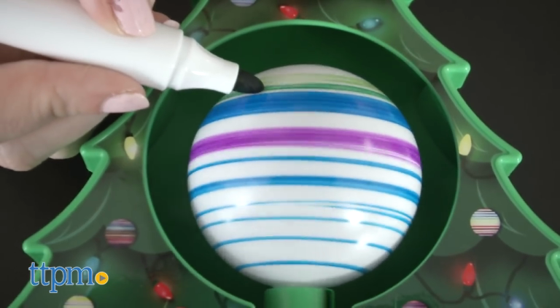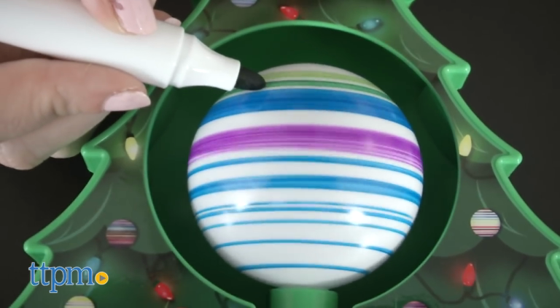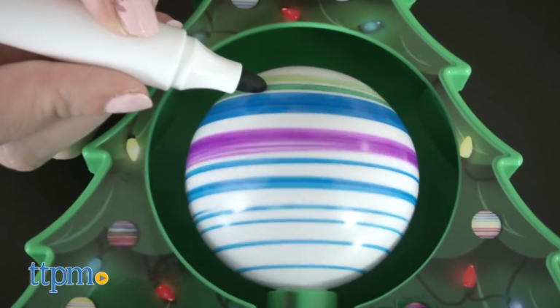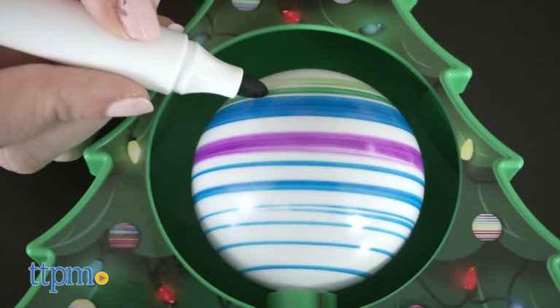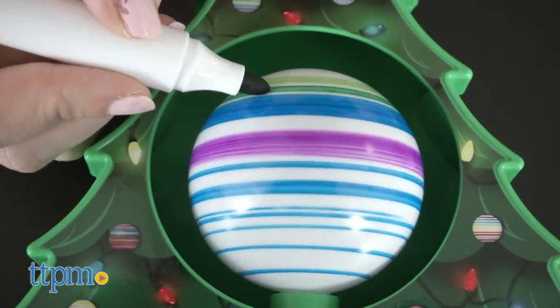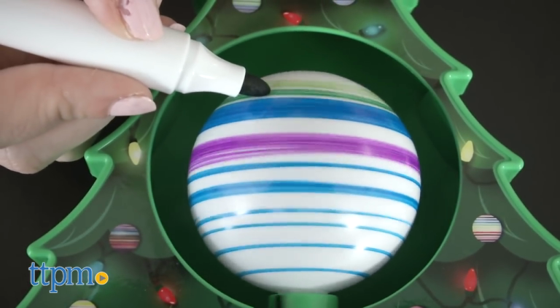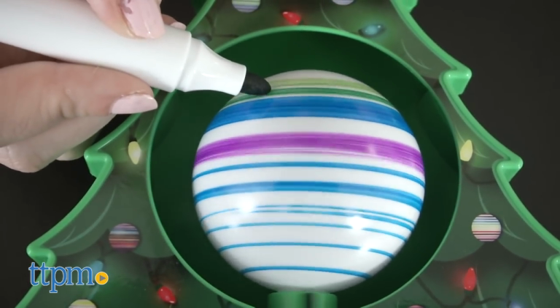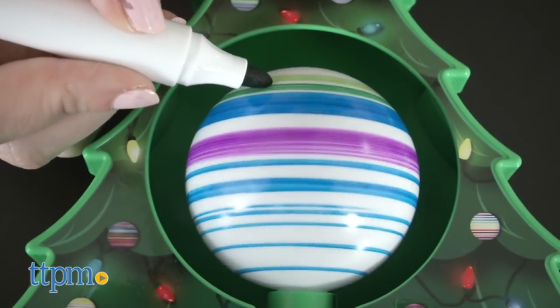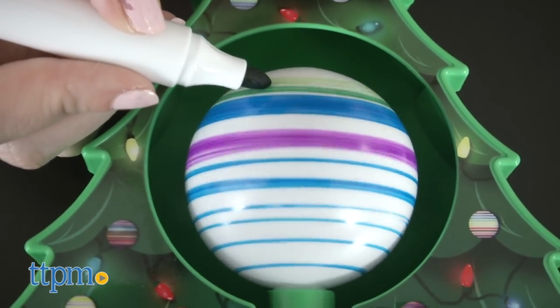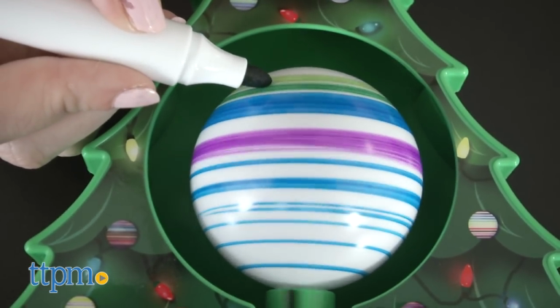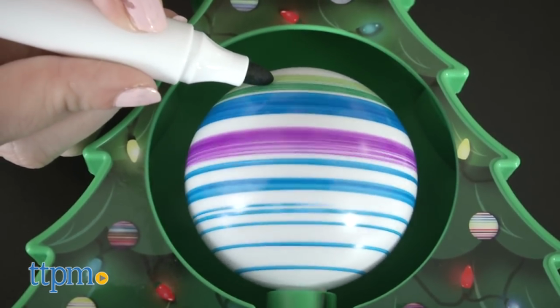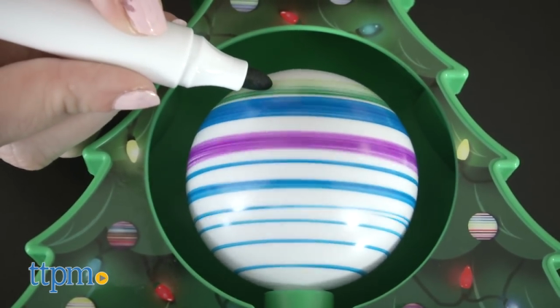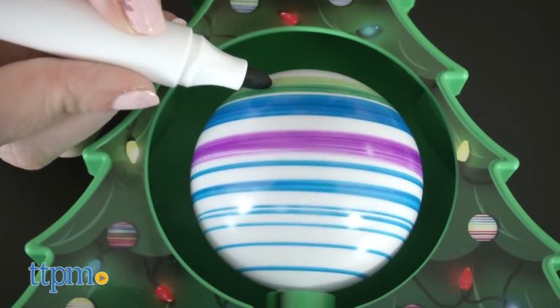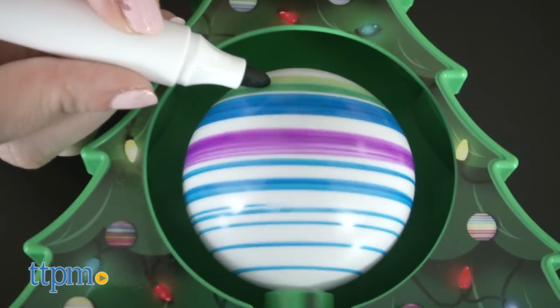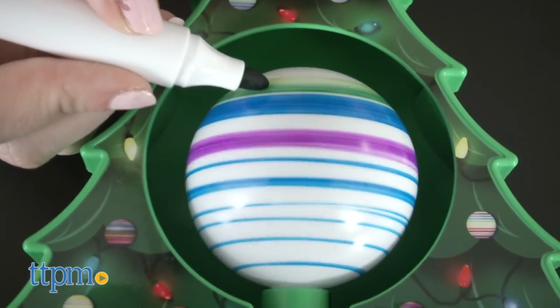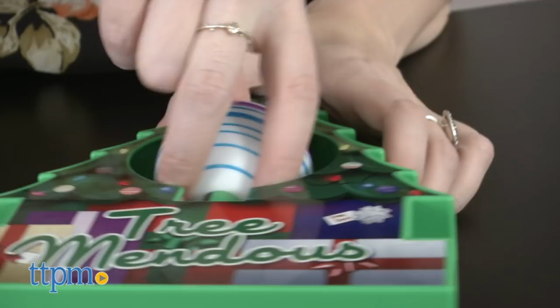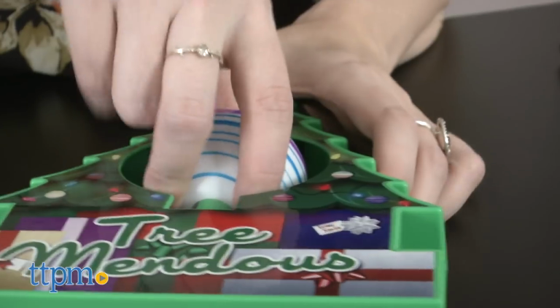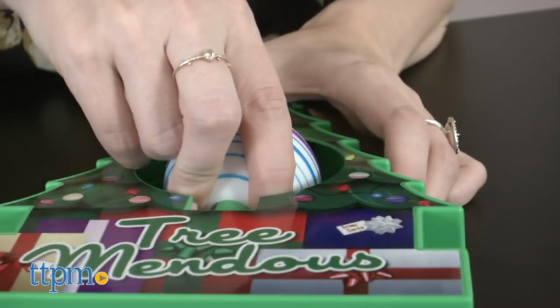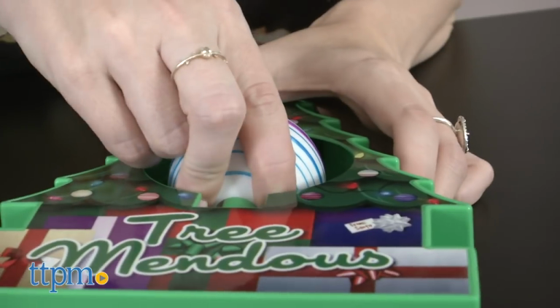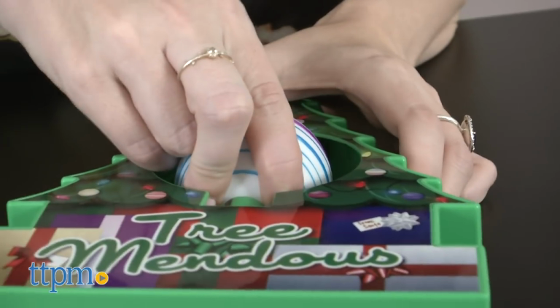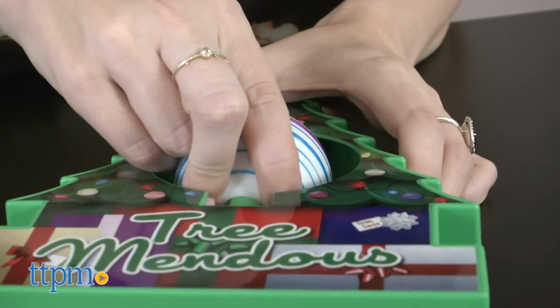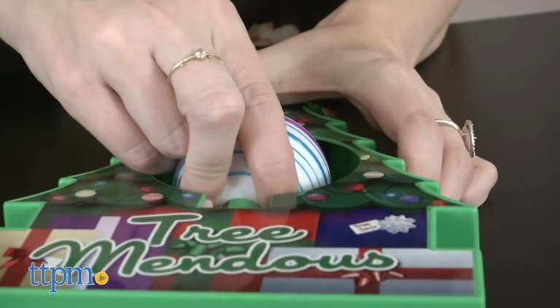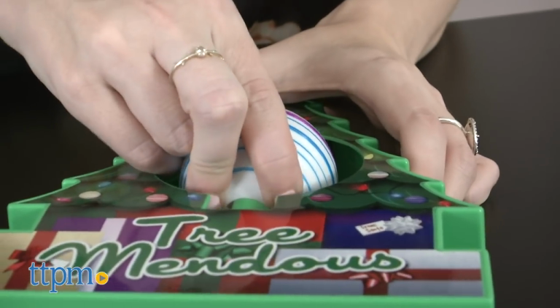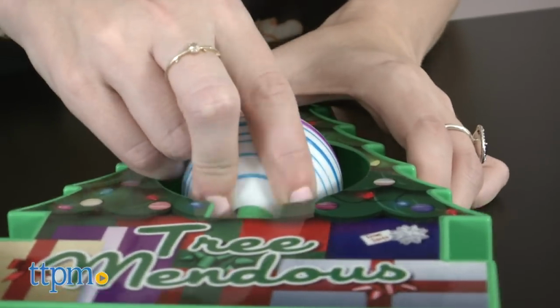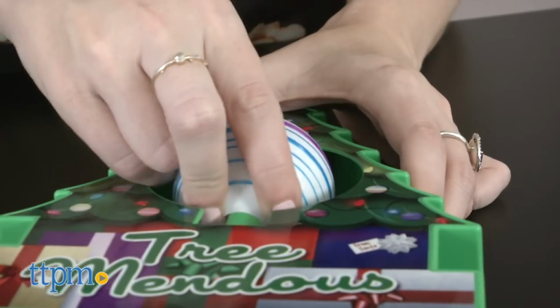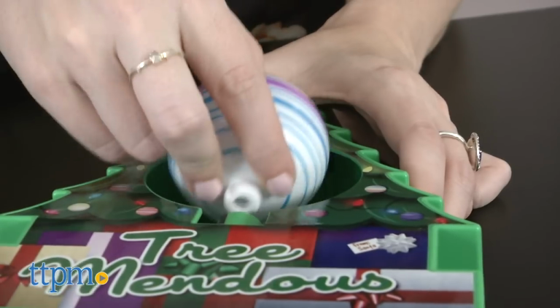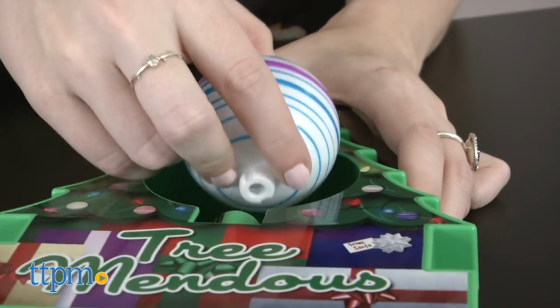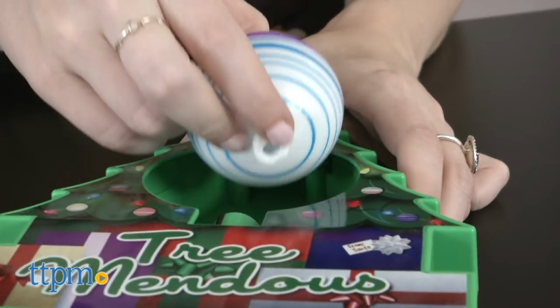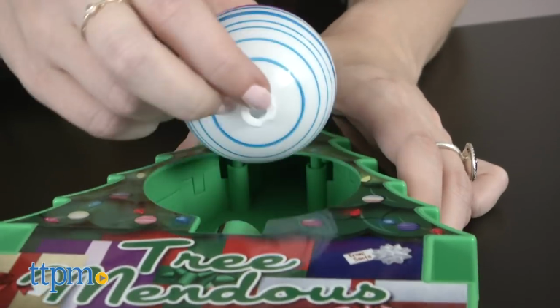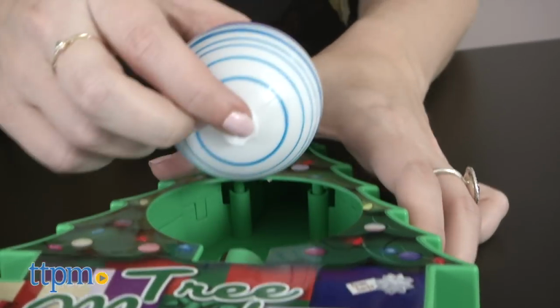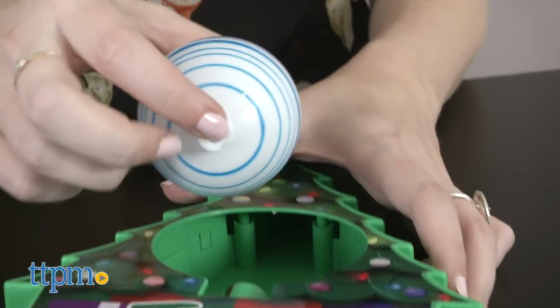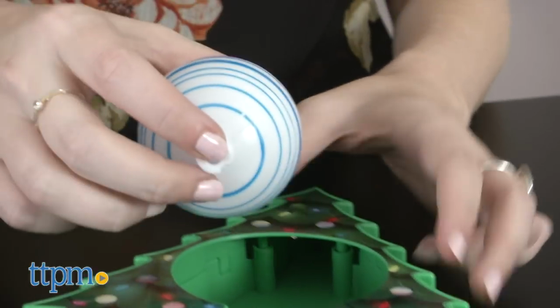Overall, though, we think this is a great way to get in the holiday spirit and also give kids a way to help customize the tree.